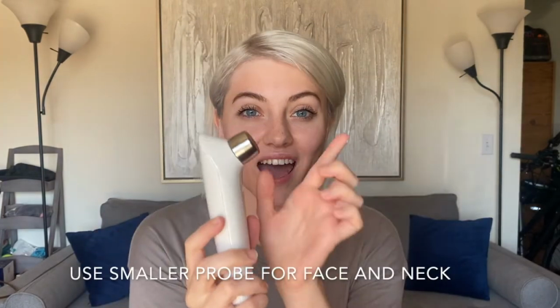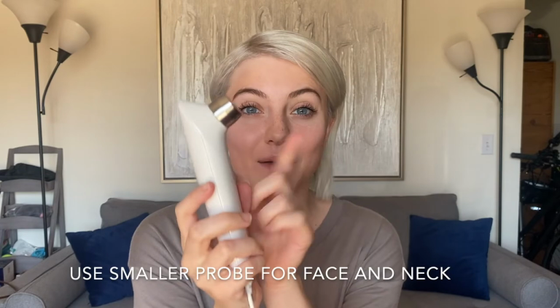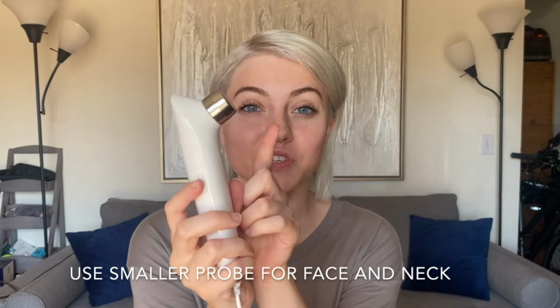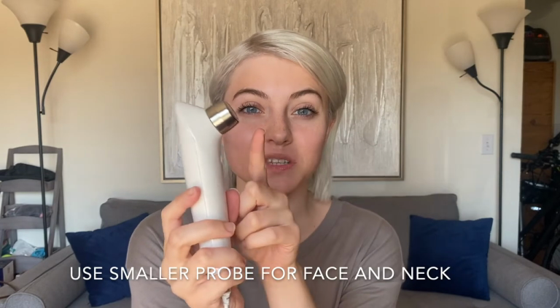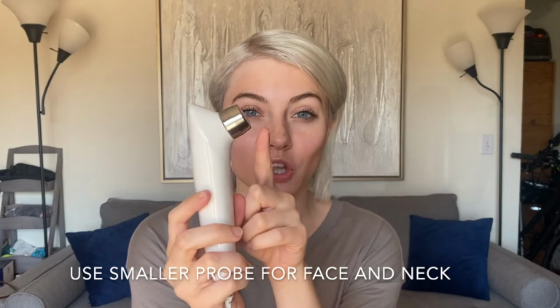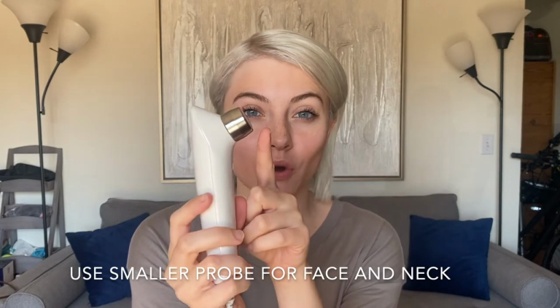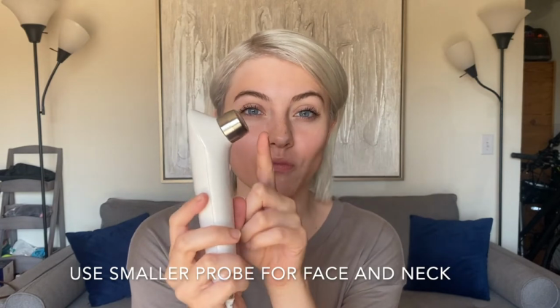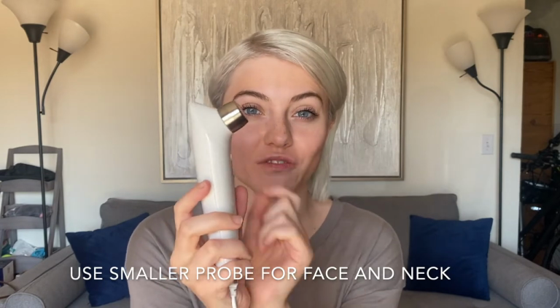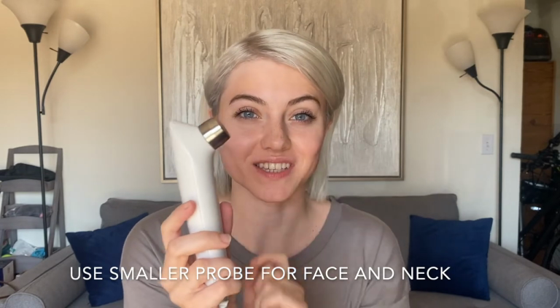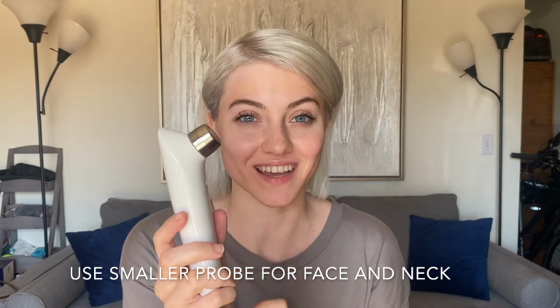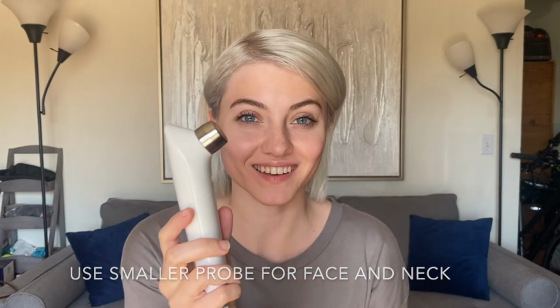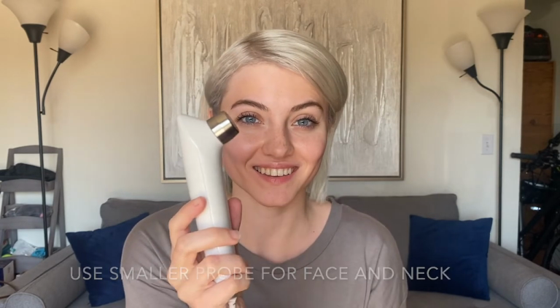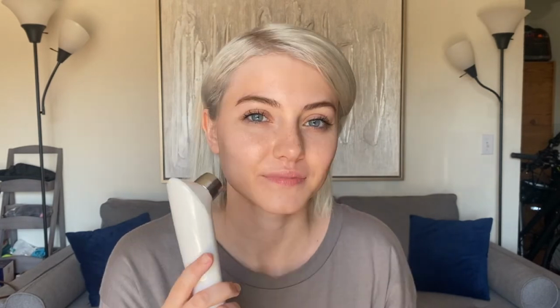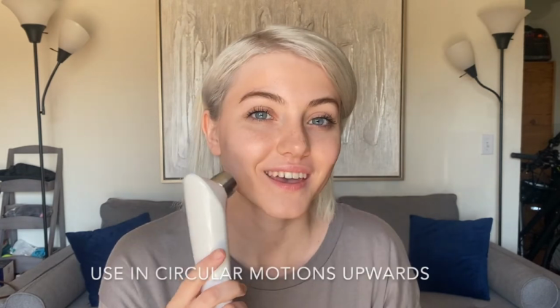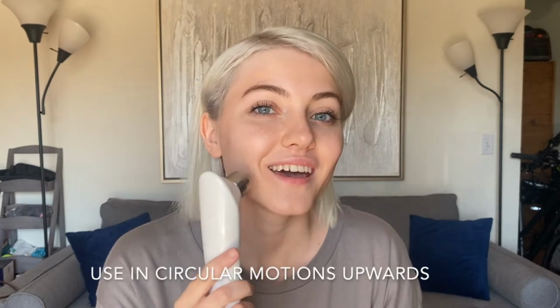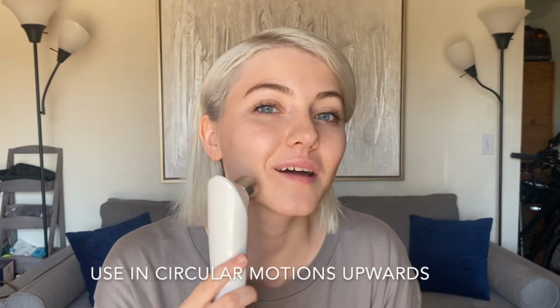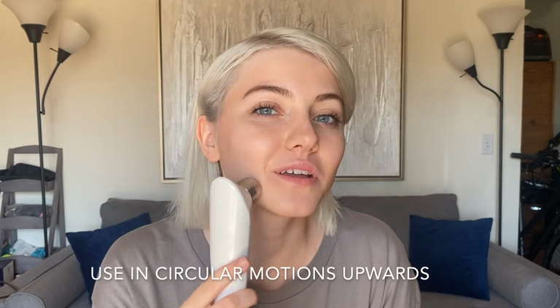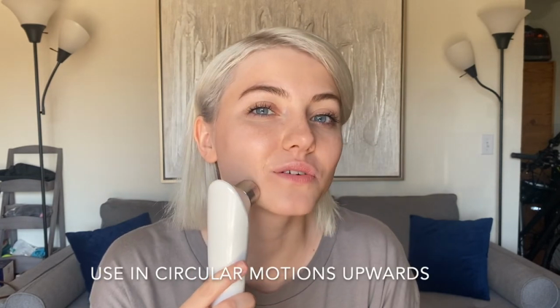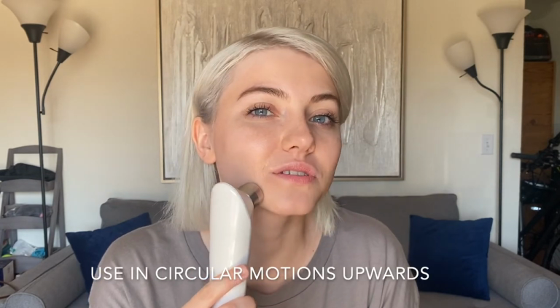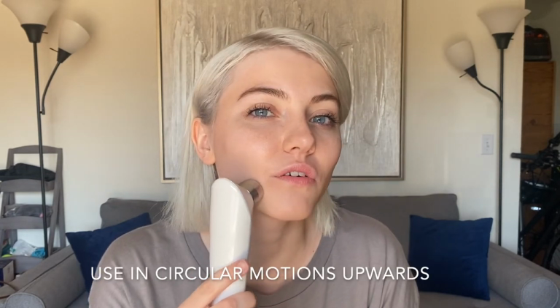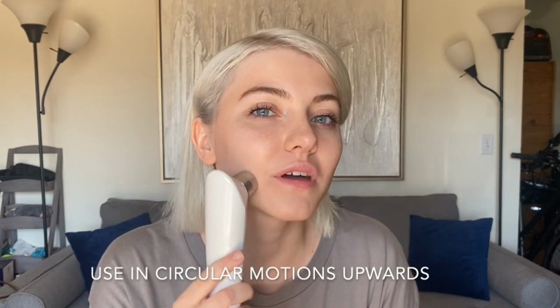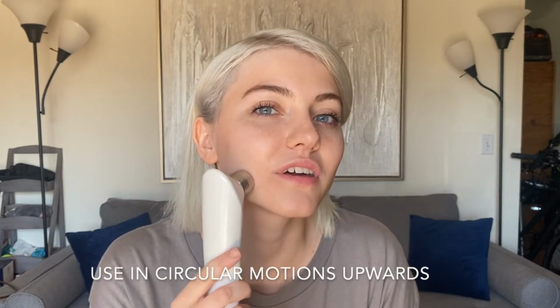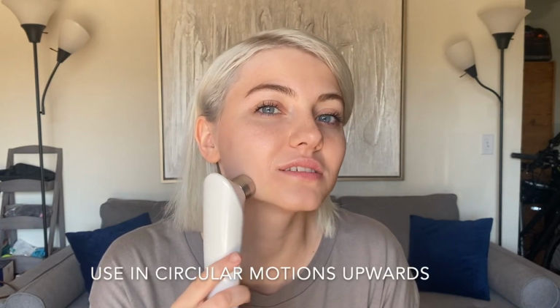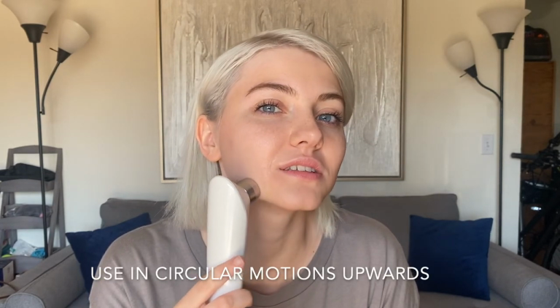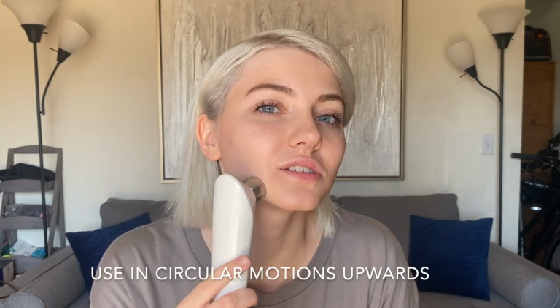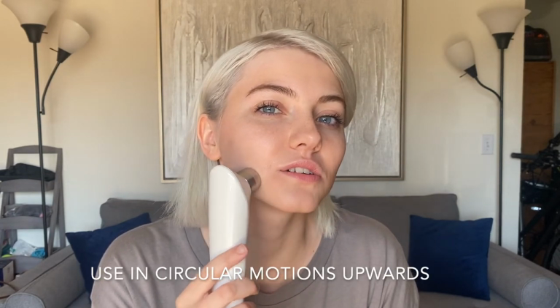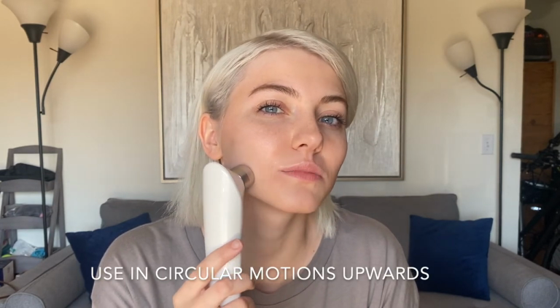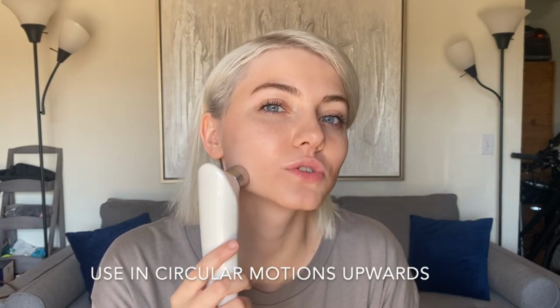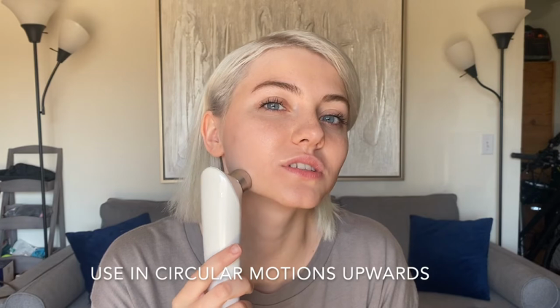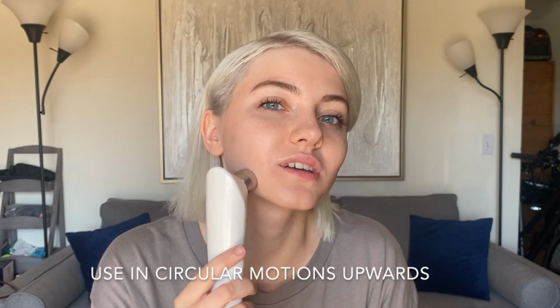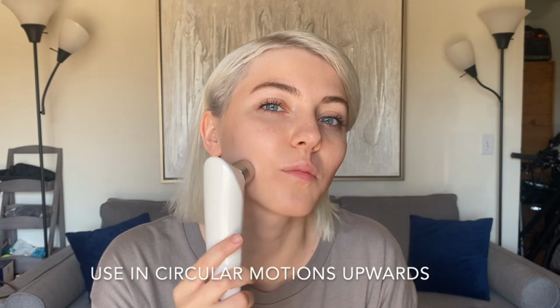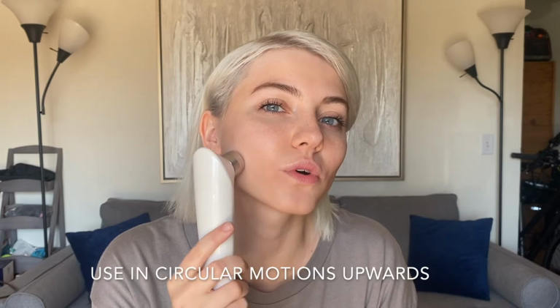I'm using the smaller probe for the face, and I'm going to use it over my face in circular motions upwards.